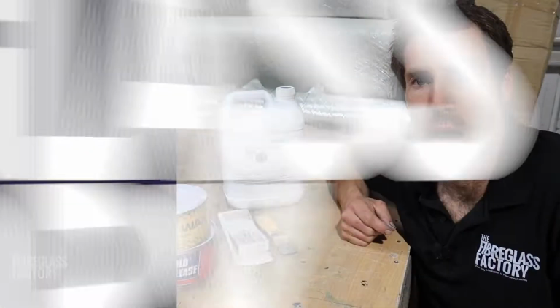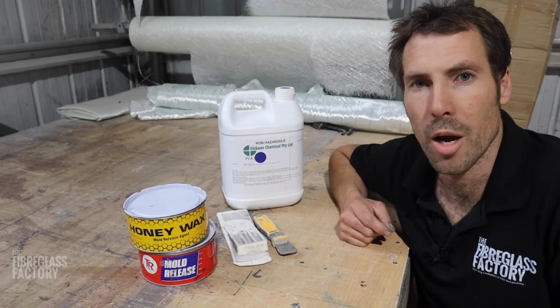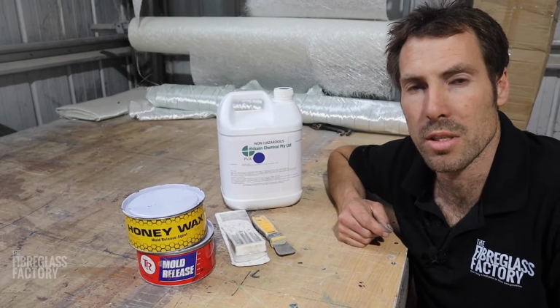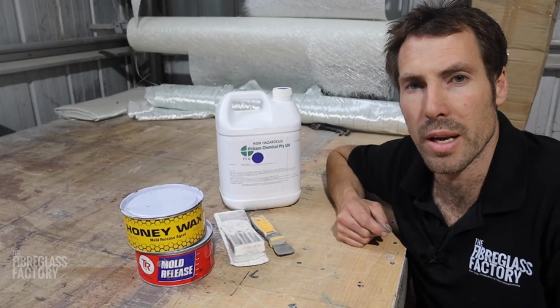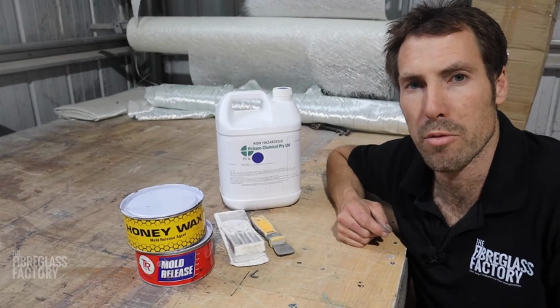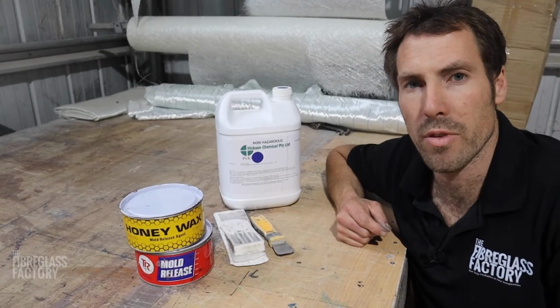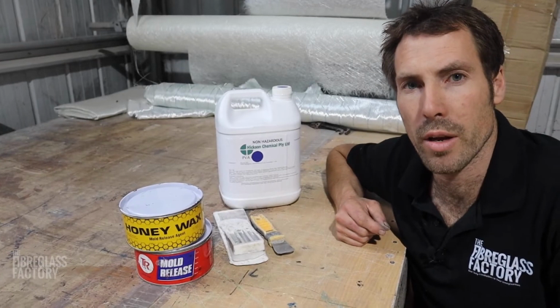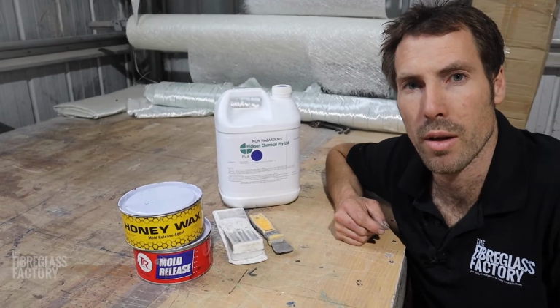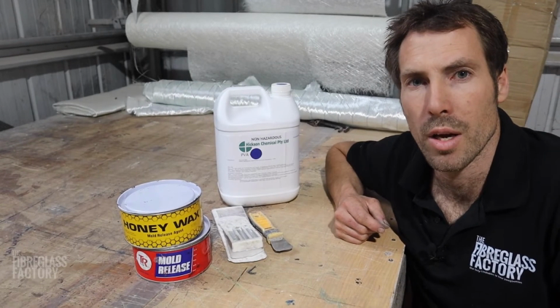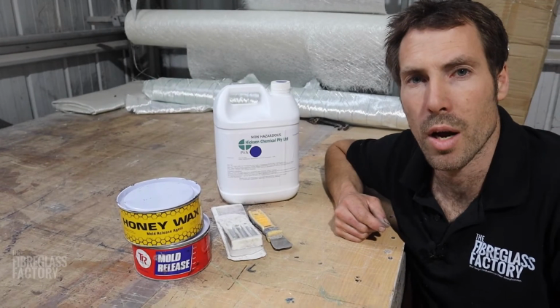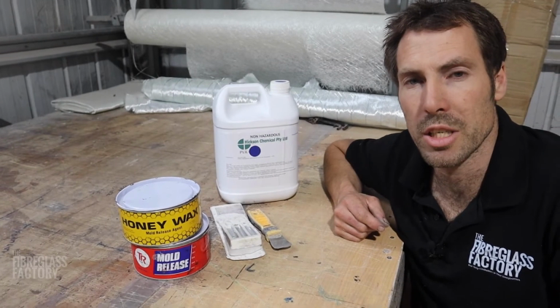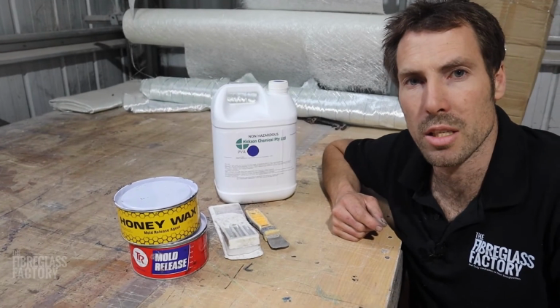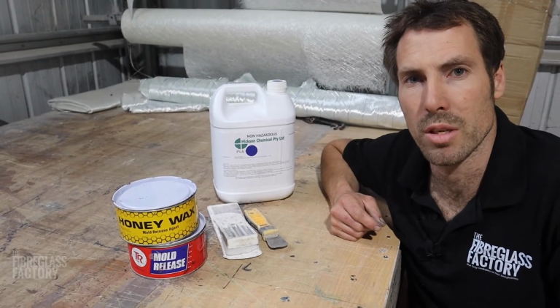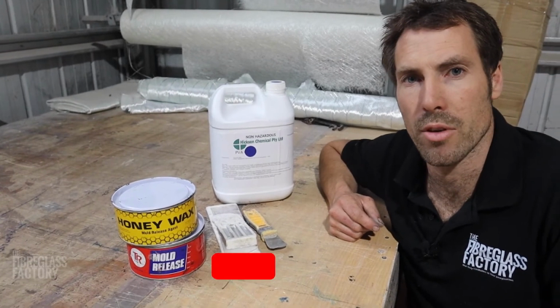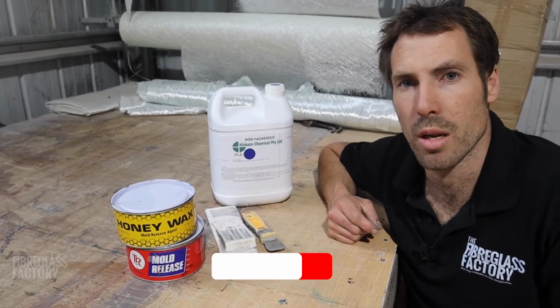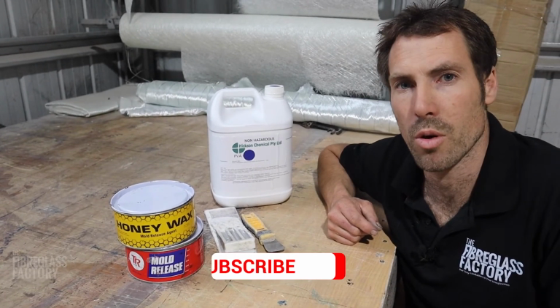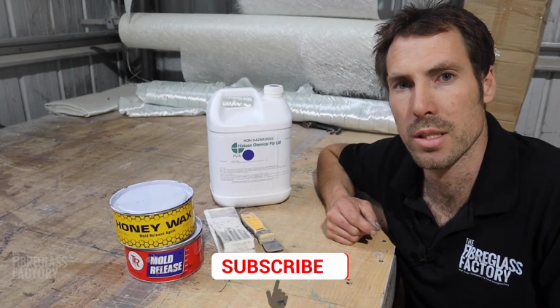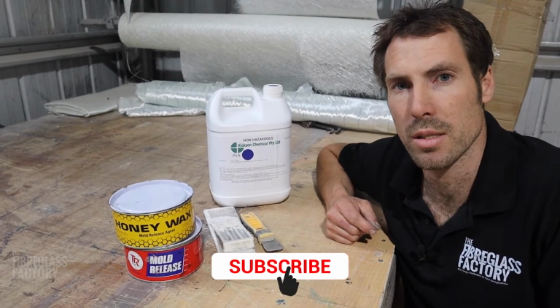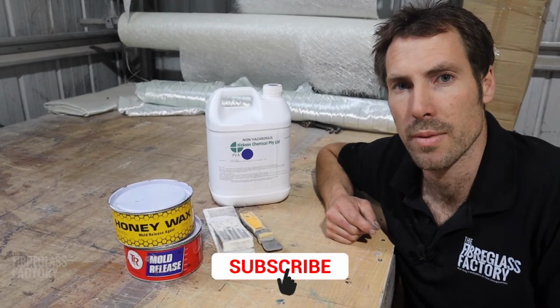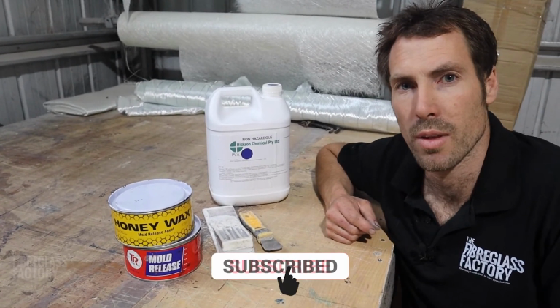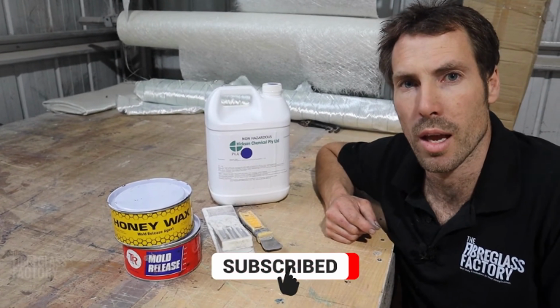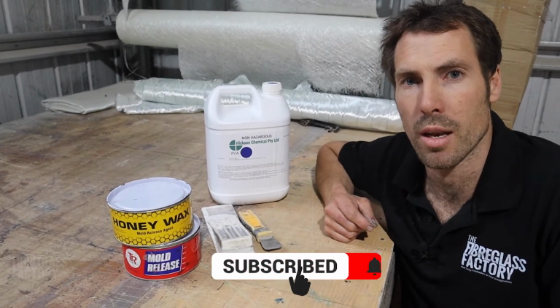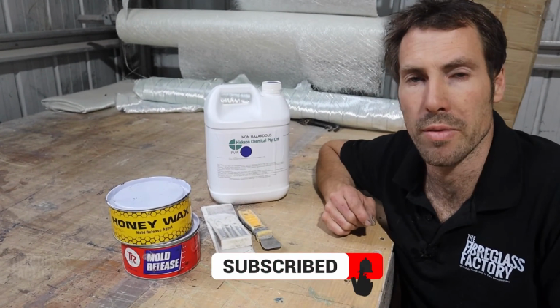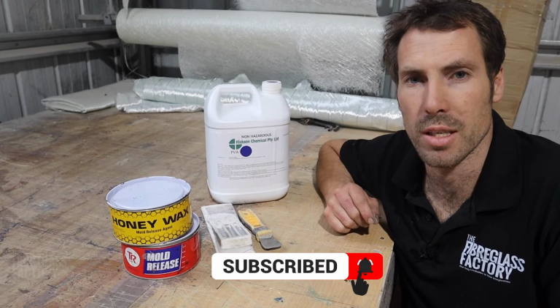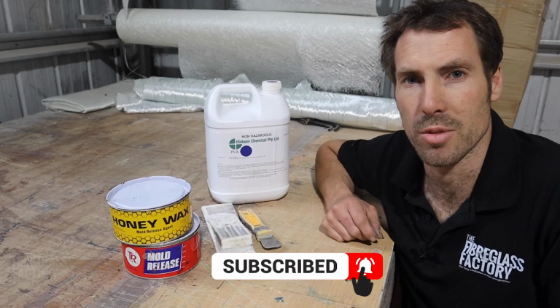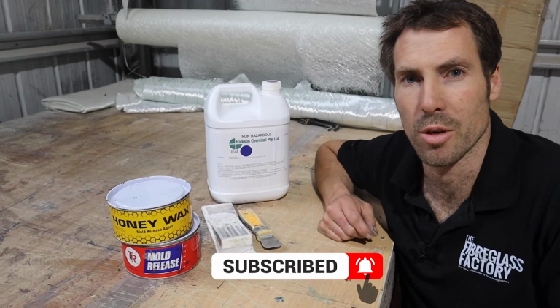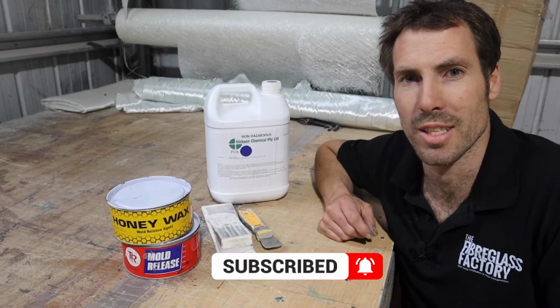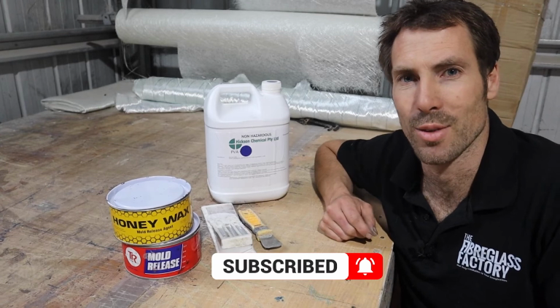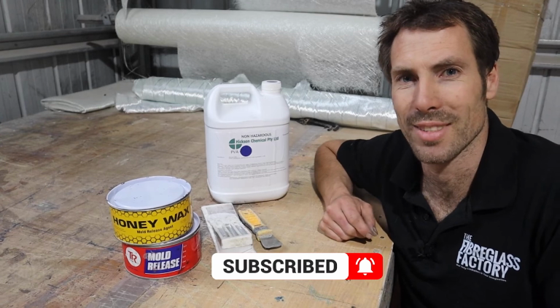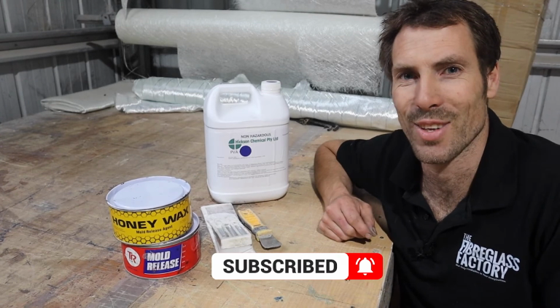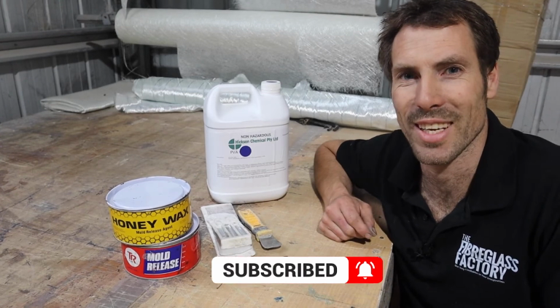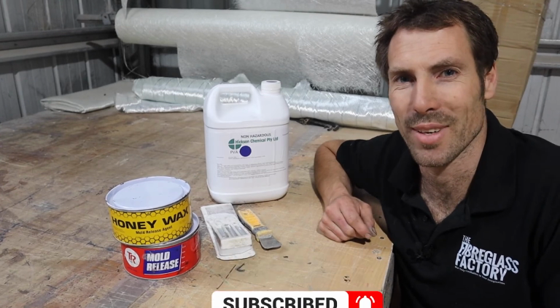I hope this has been helpful for you. Reach out to us if you've got any more questions, and don't forget to subscribe to the channel. See you on the next one.